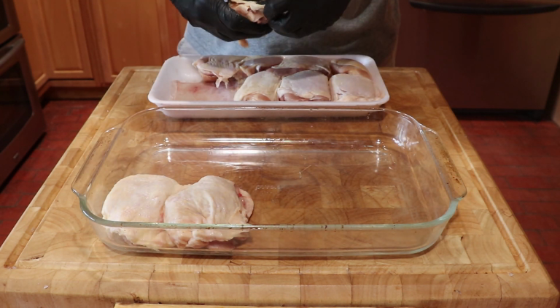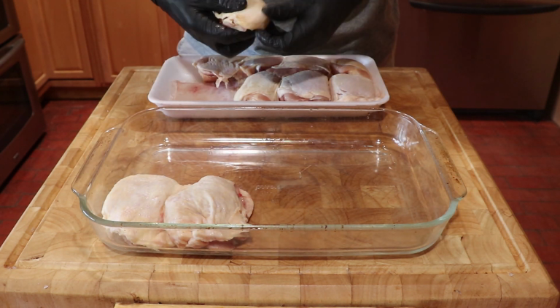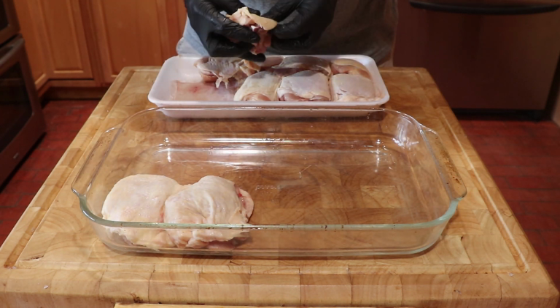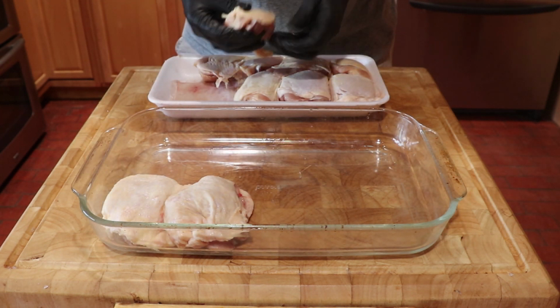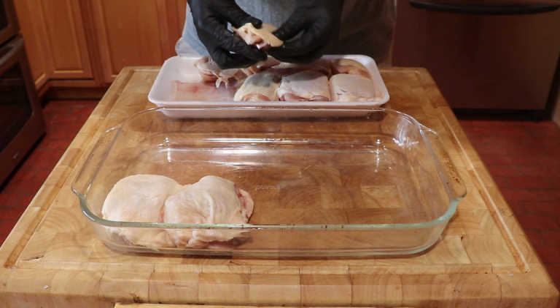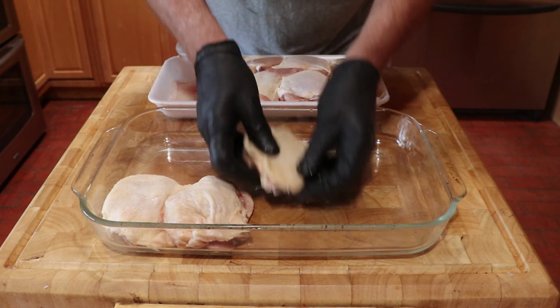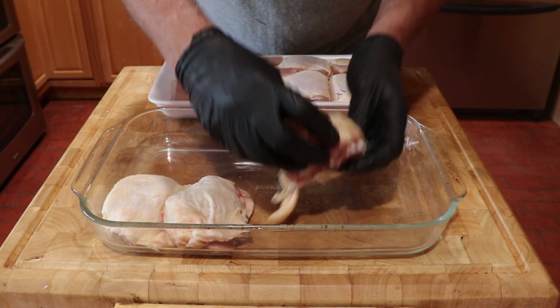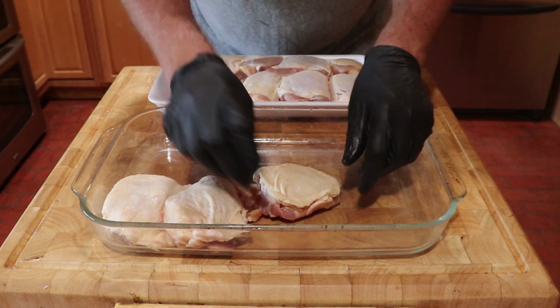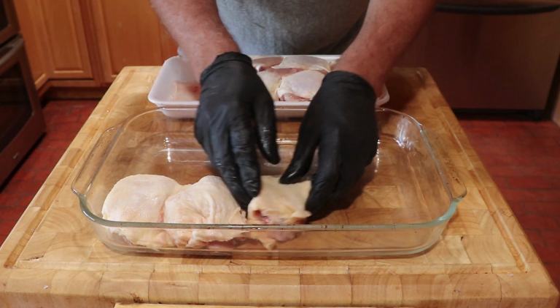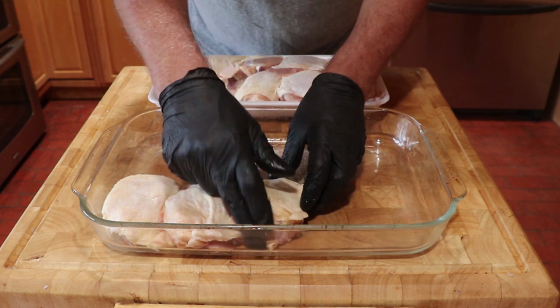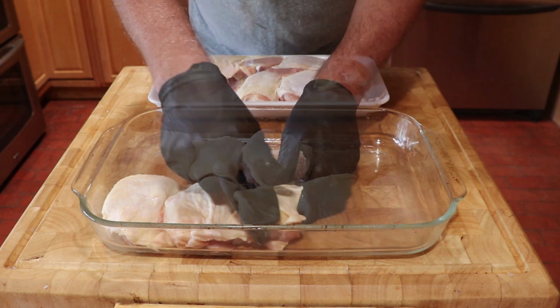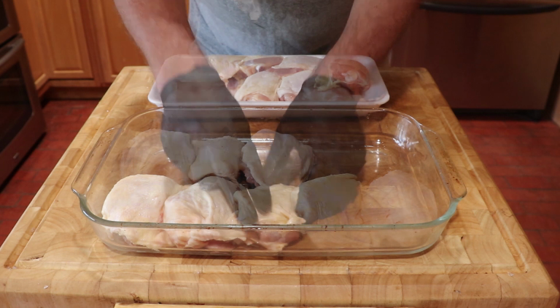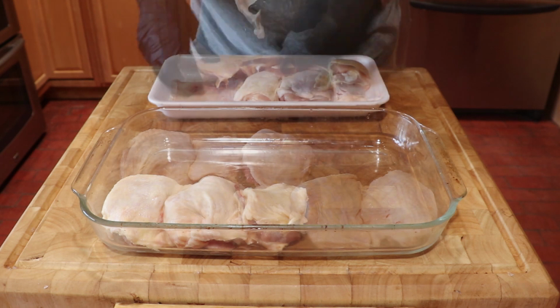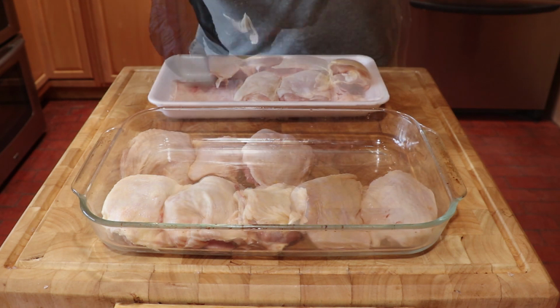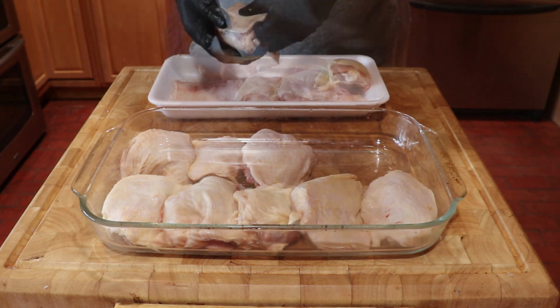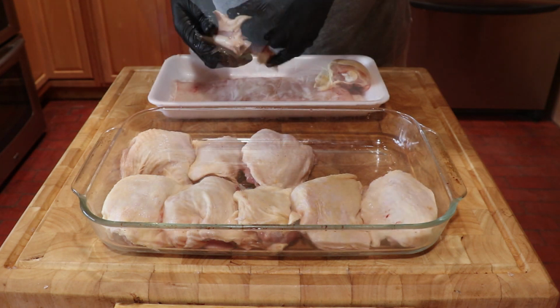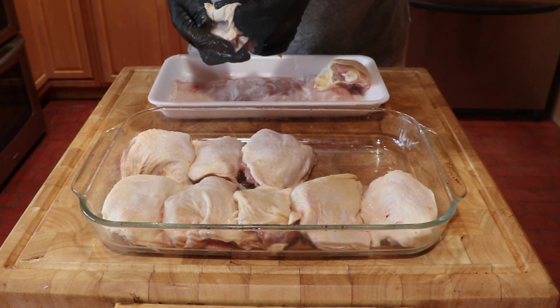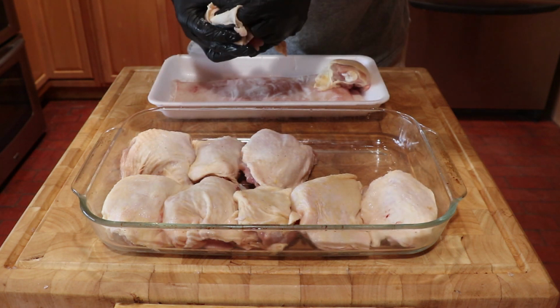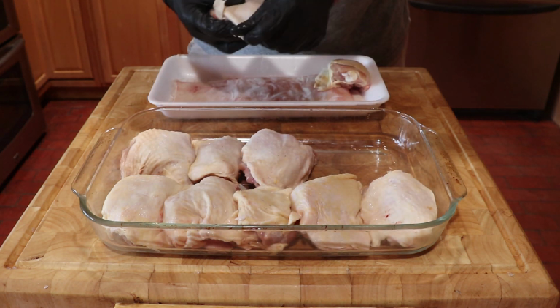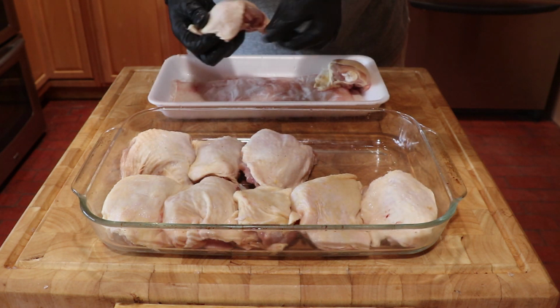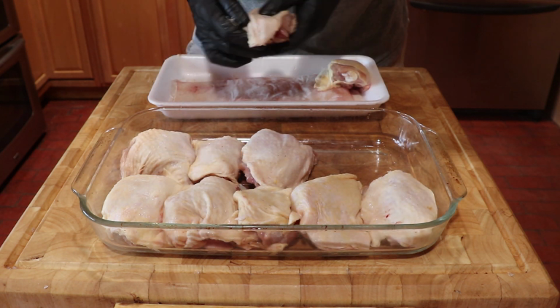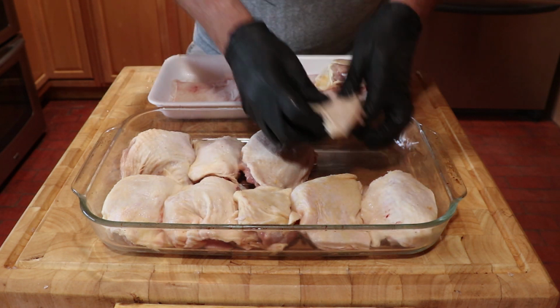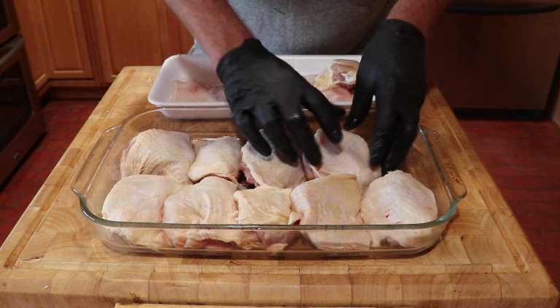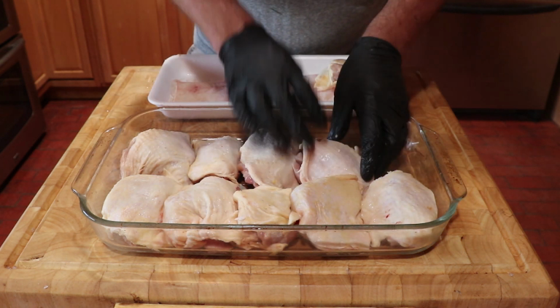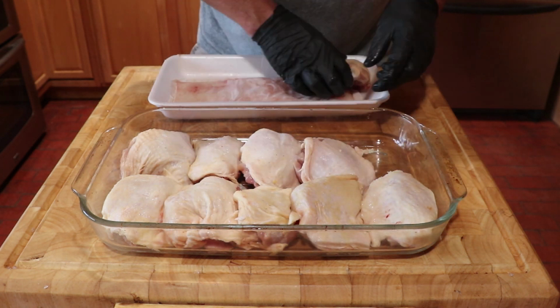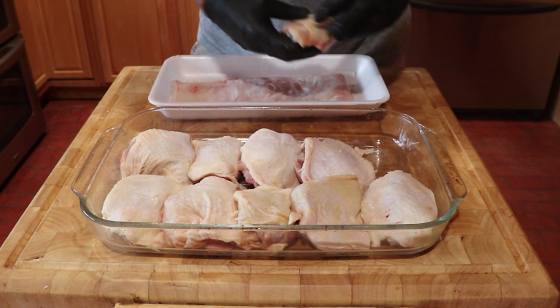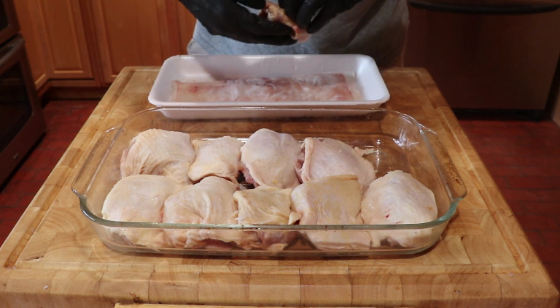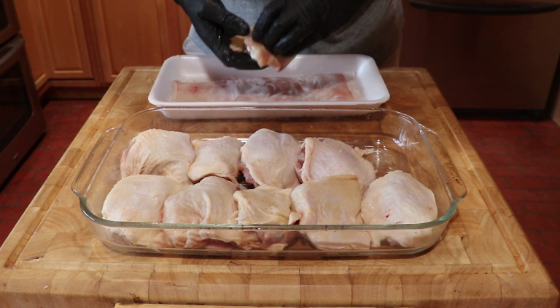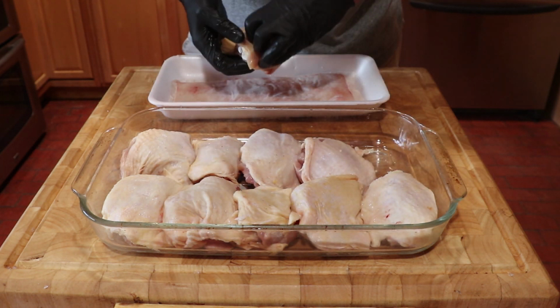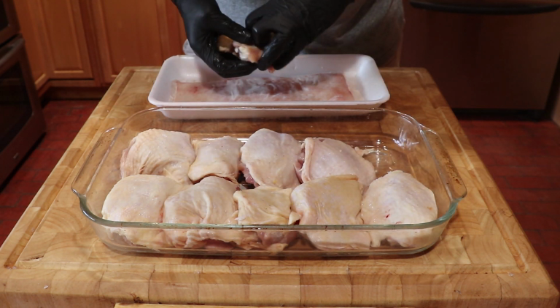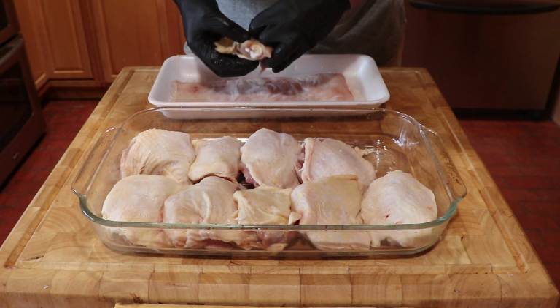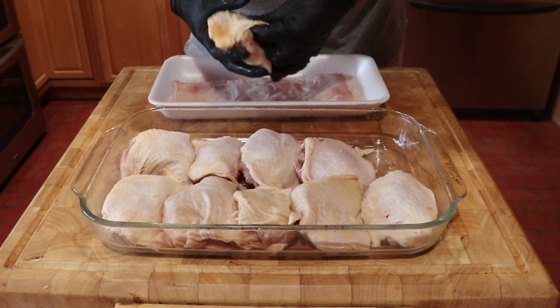You can see as I prepare these thighs, I pull the skin back over the meat and get rid of any folds or gaps.